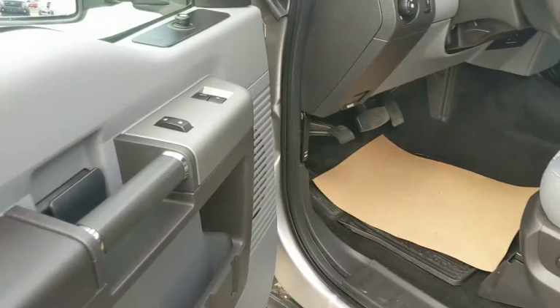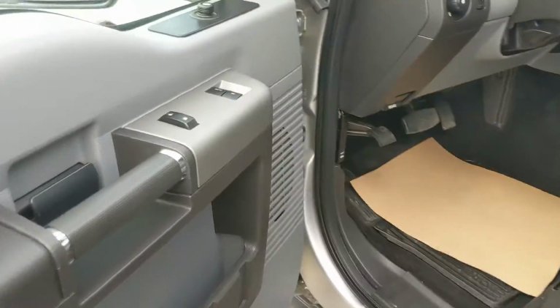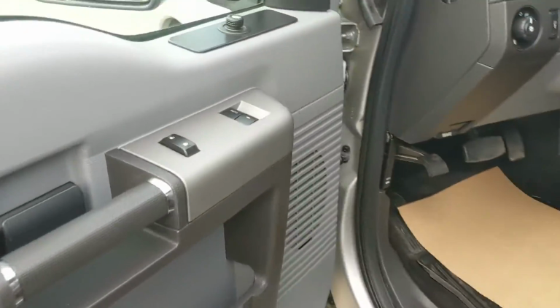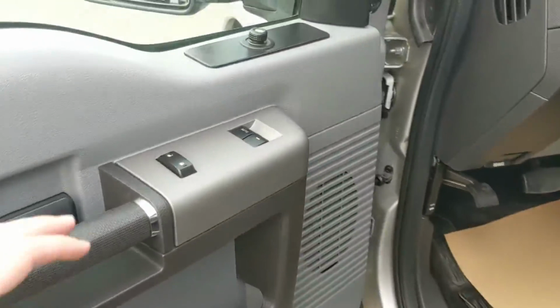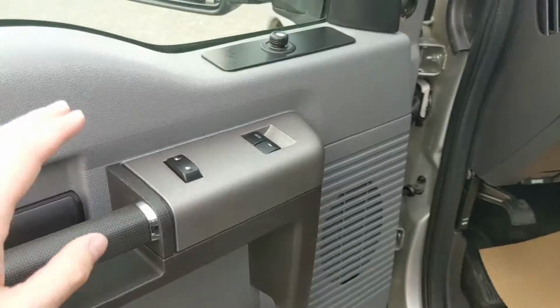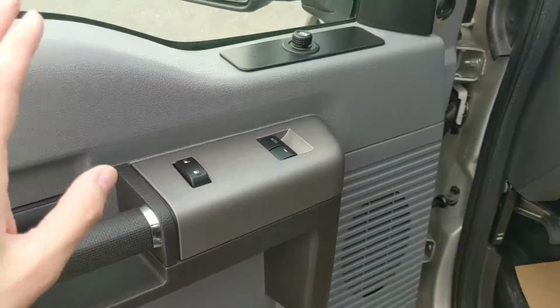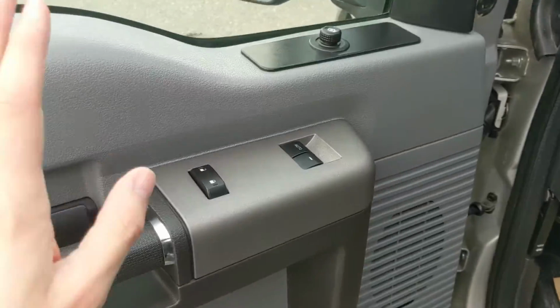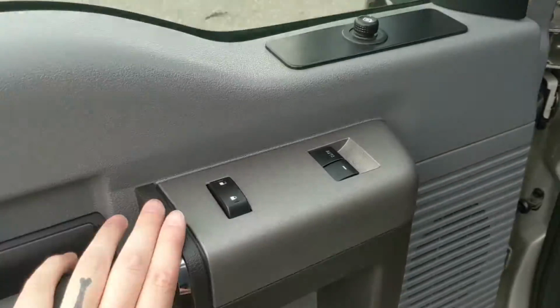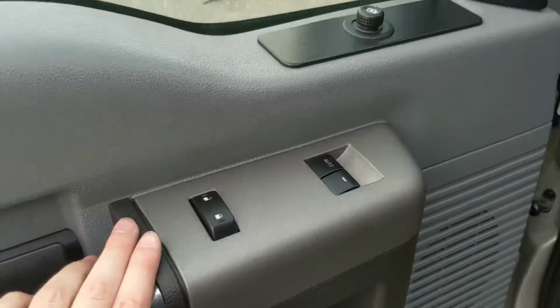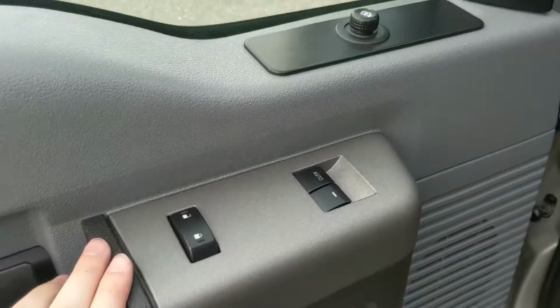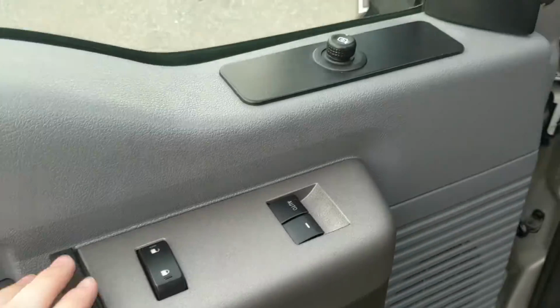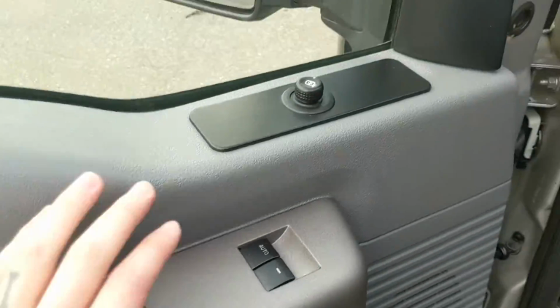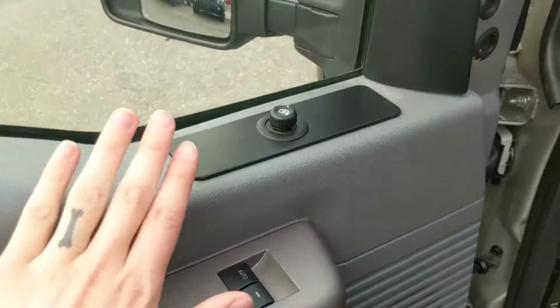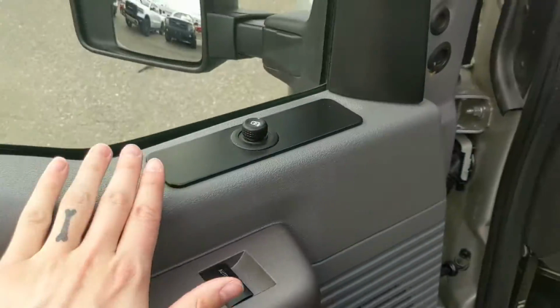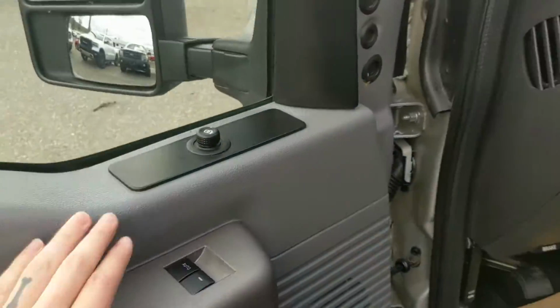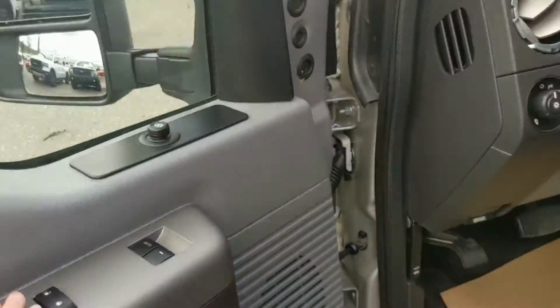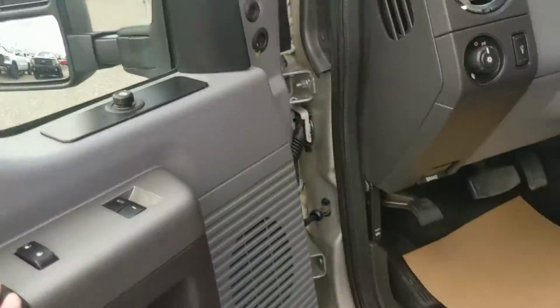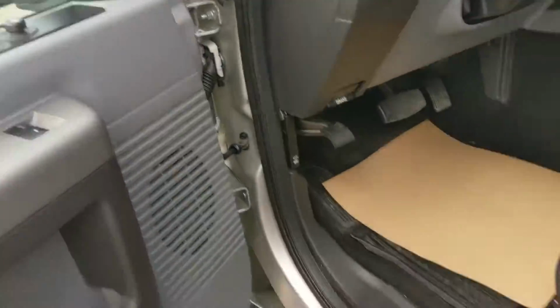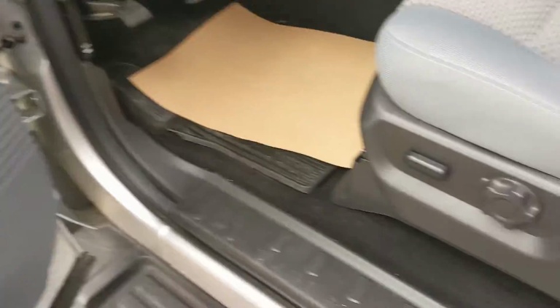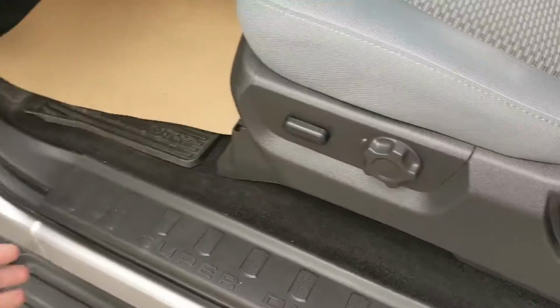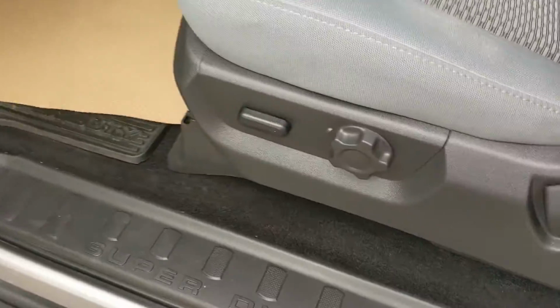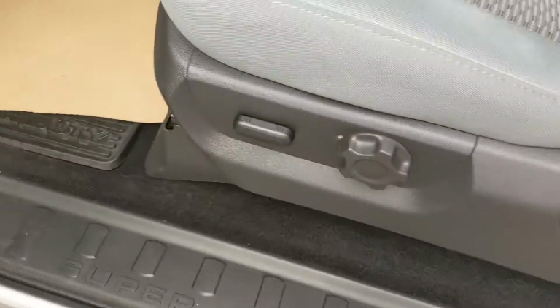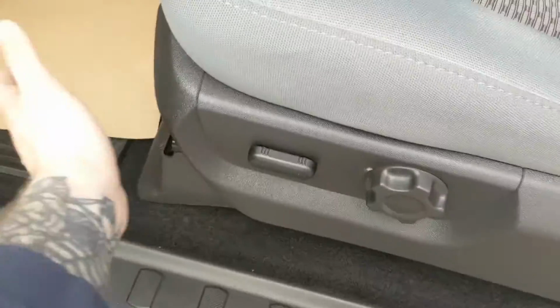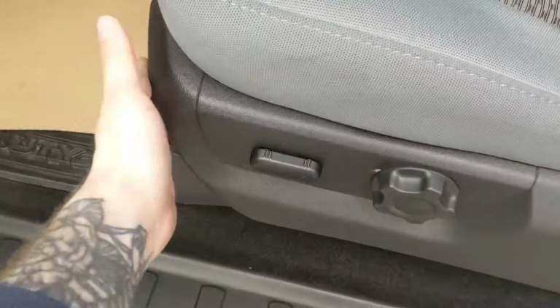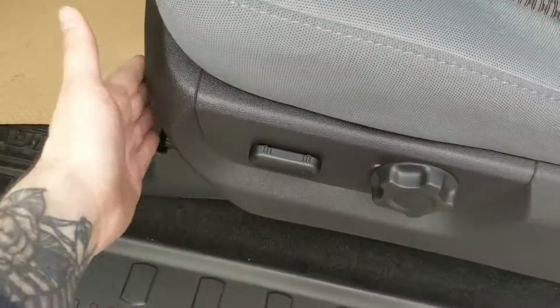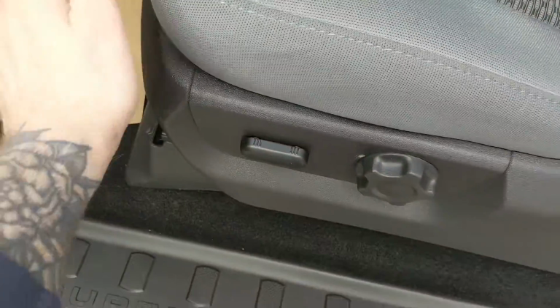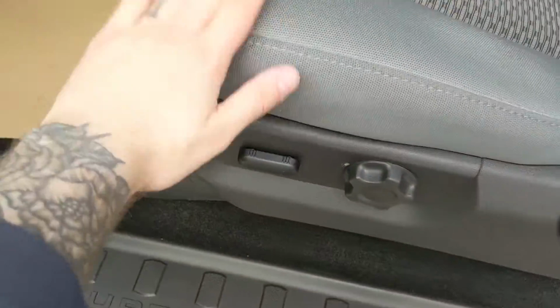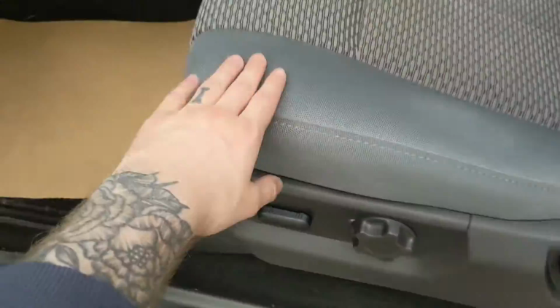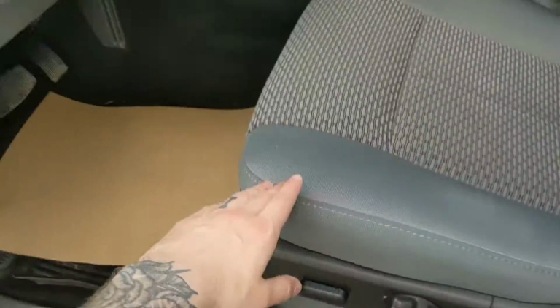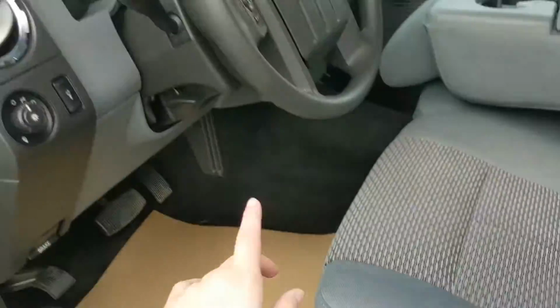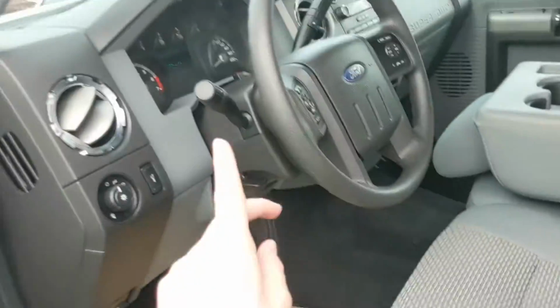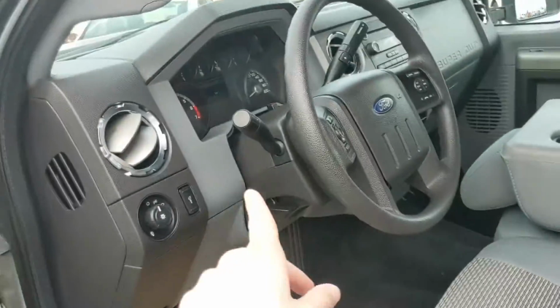Looking into the front, we have power windows, power mirrors, and power locks, as well as a partially power adjustable driver's seat.